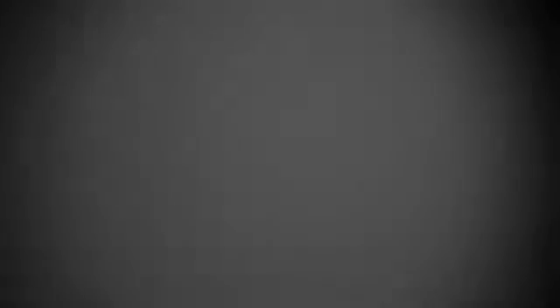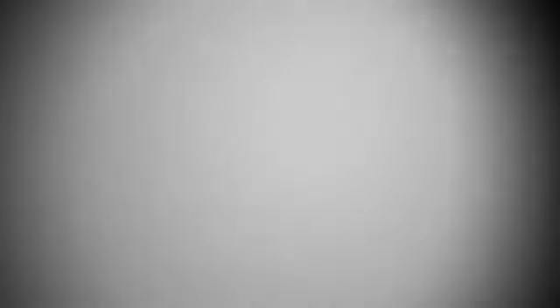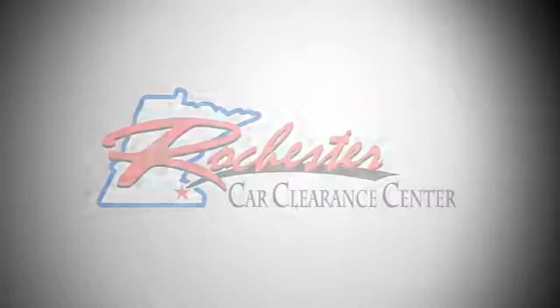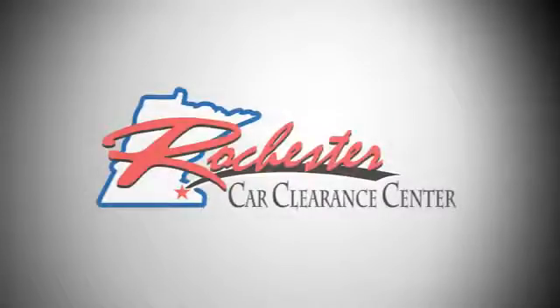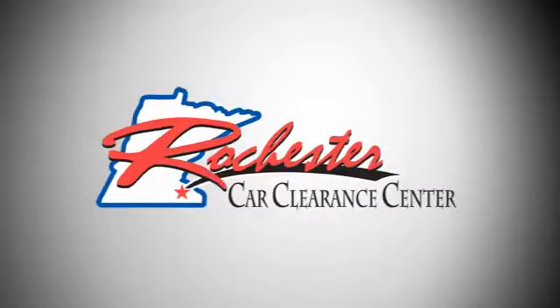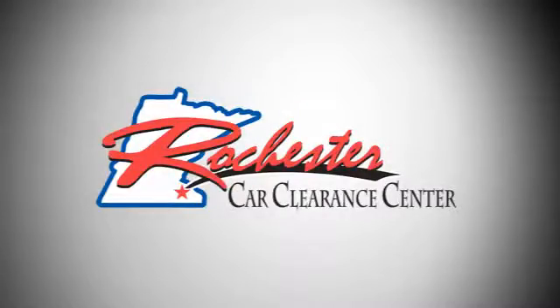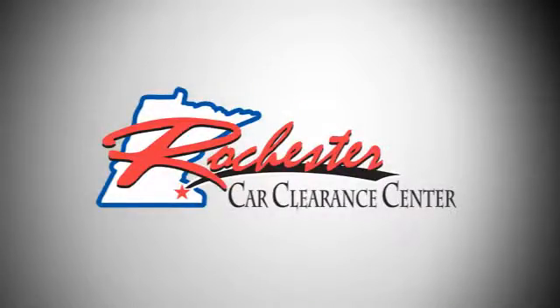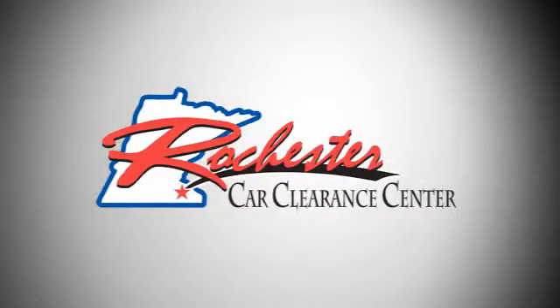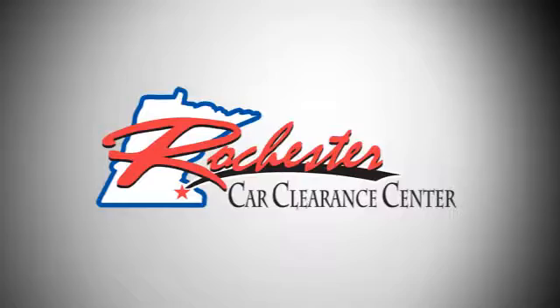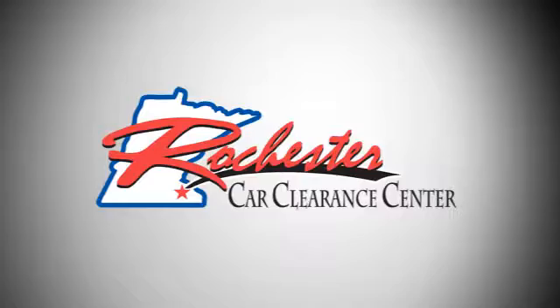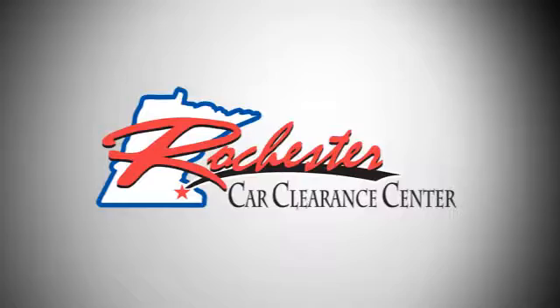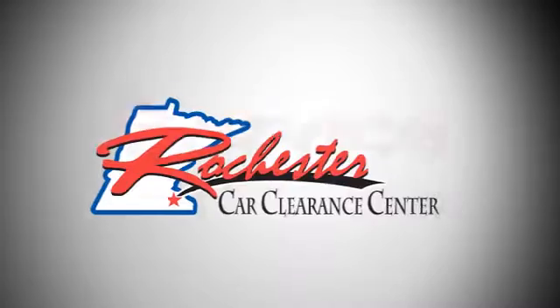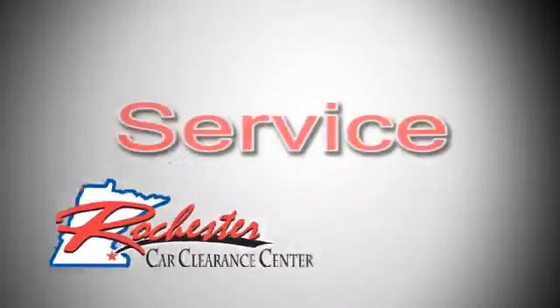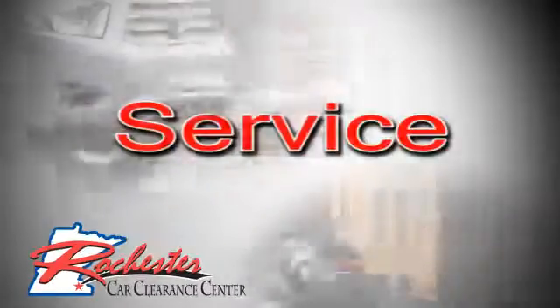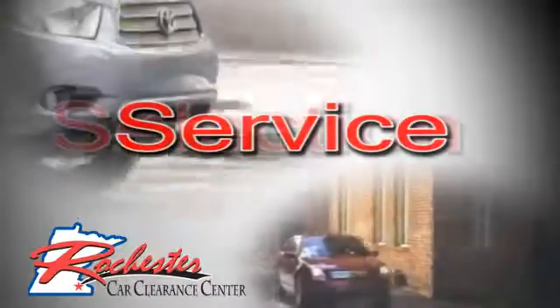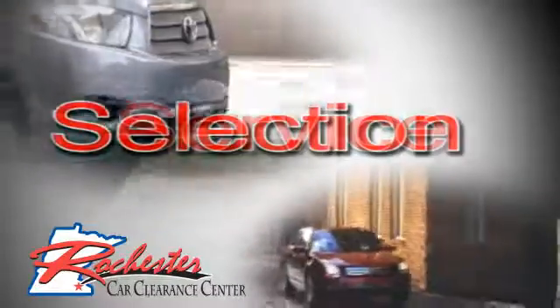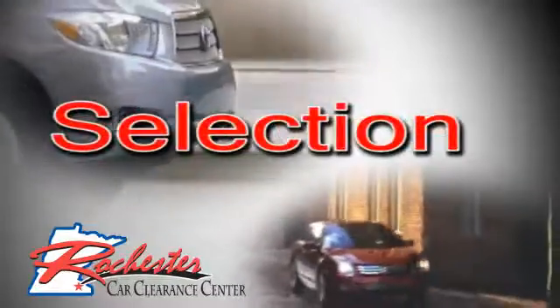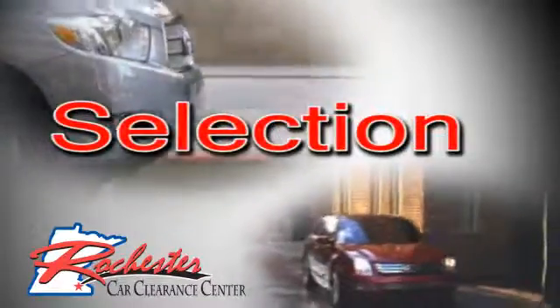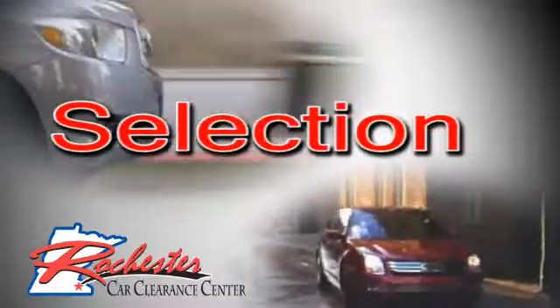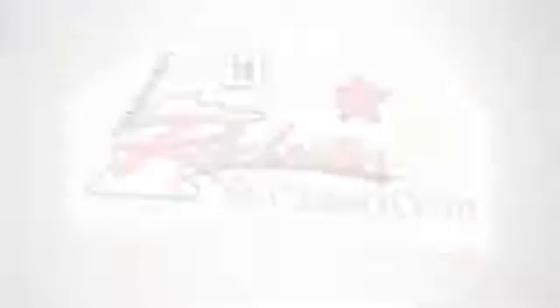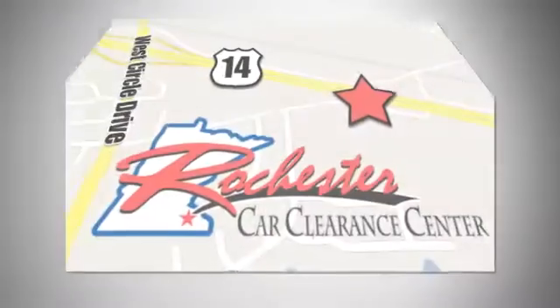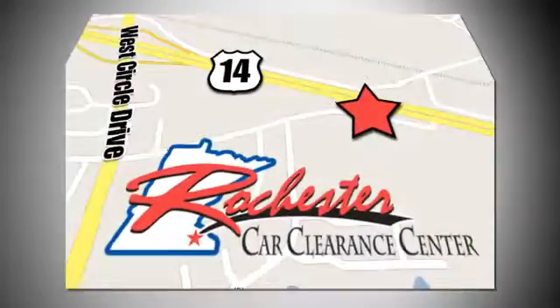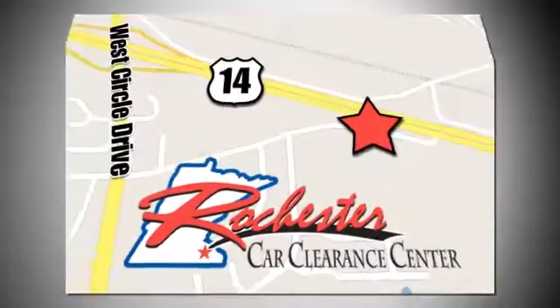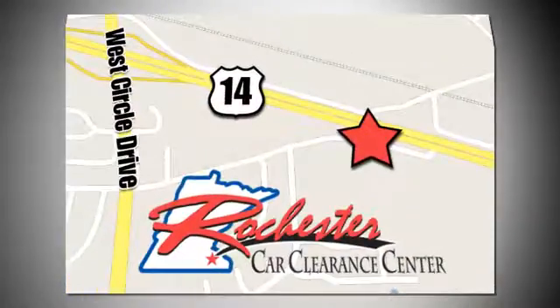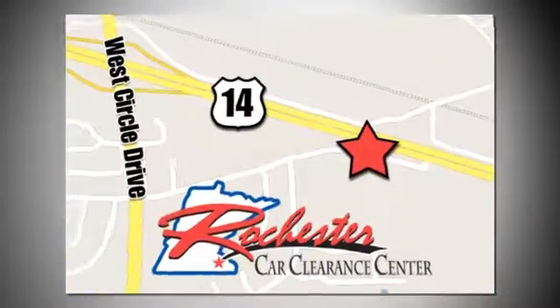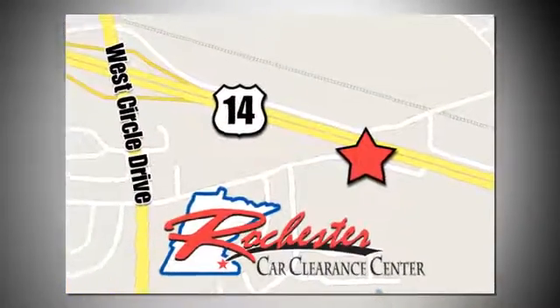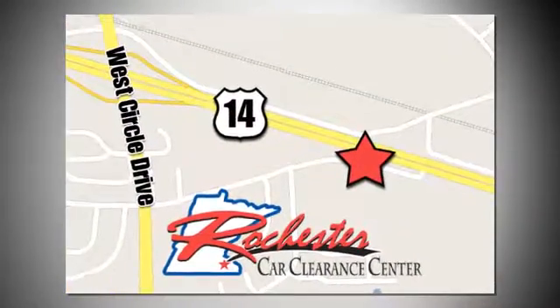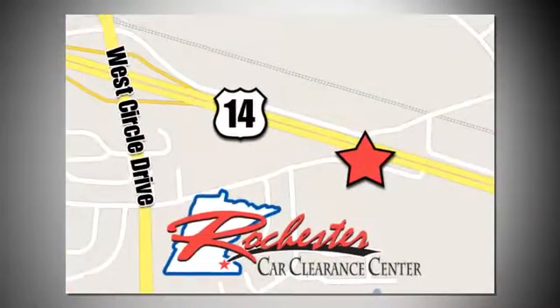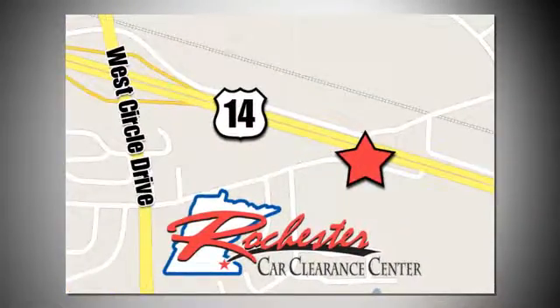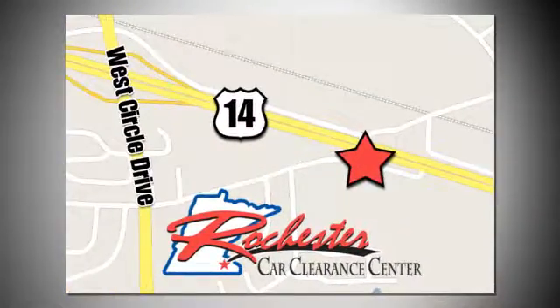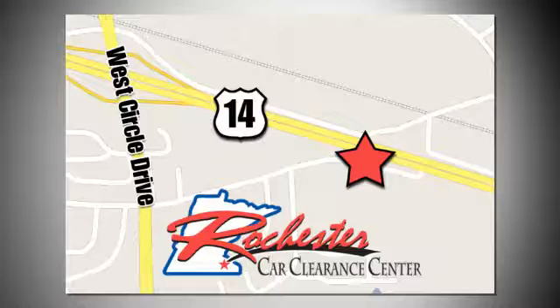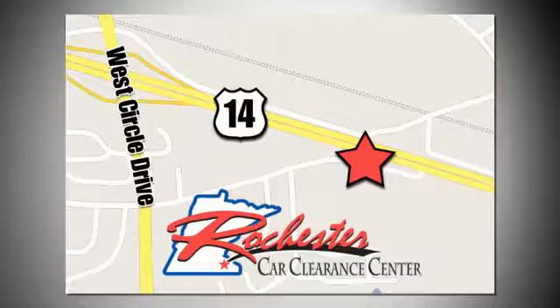At Rochester Car Clearance Center, you get our best price, bottom line. We are conveniently located on Highway 14 West near West Circle Drive.